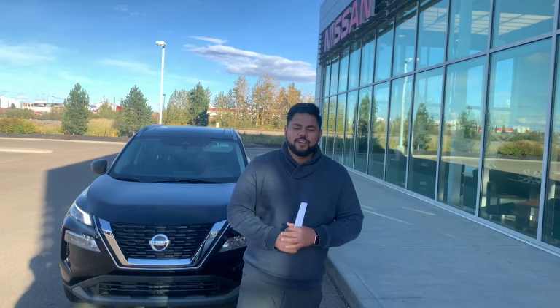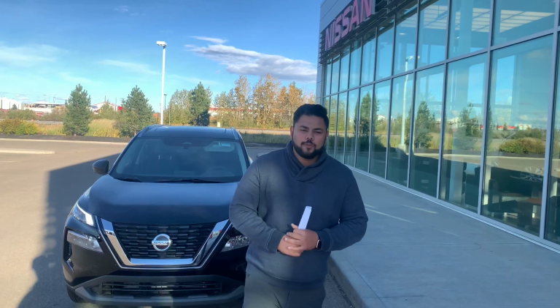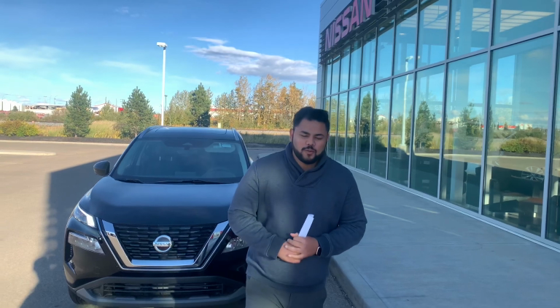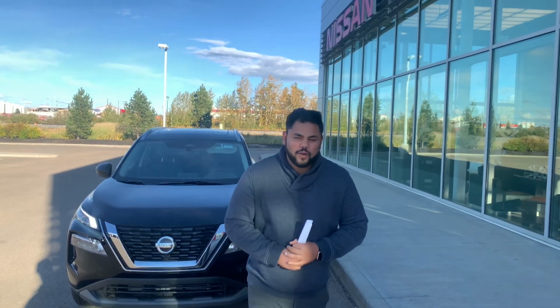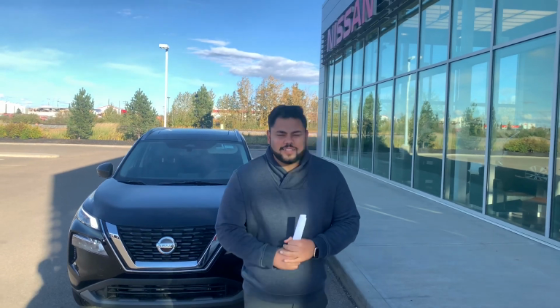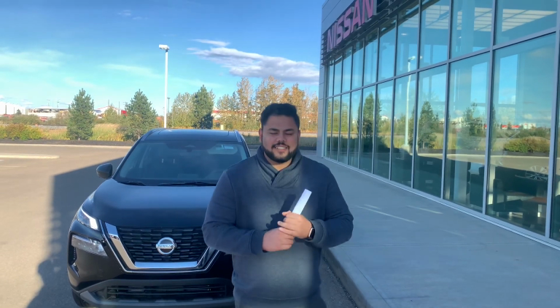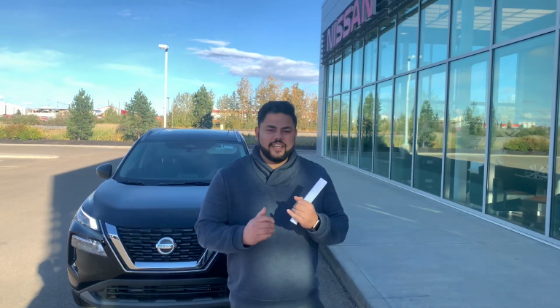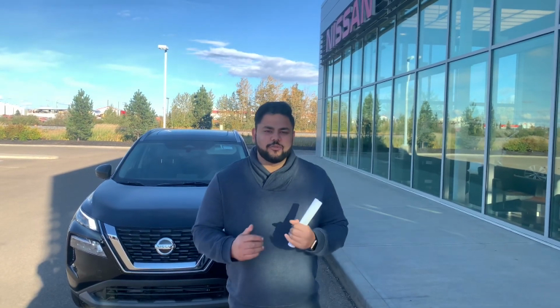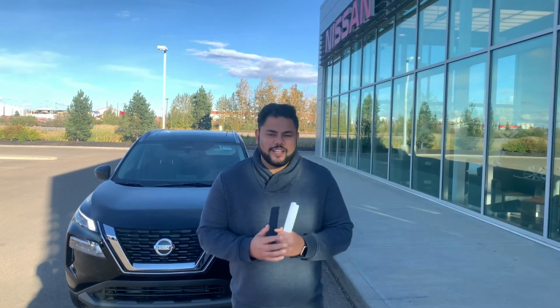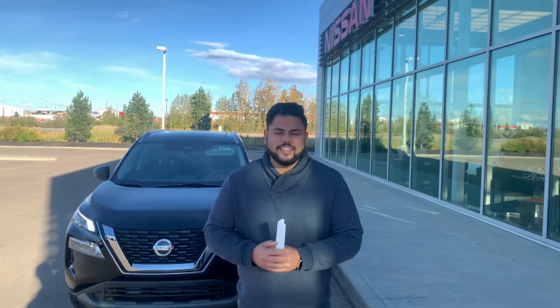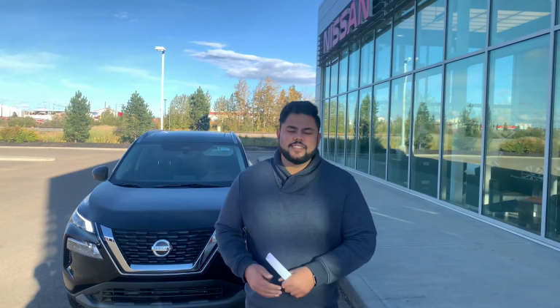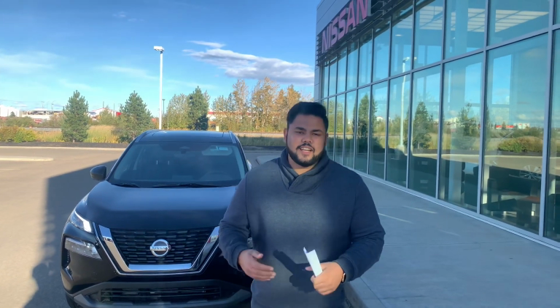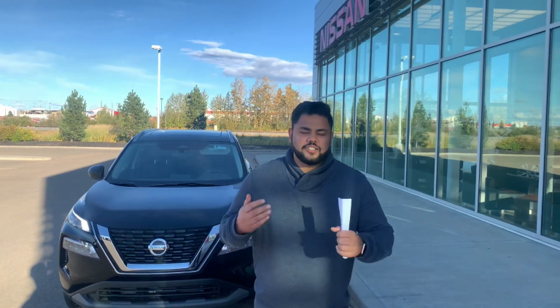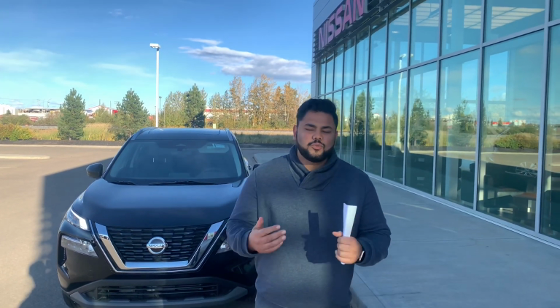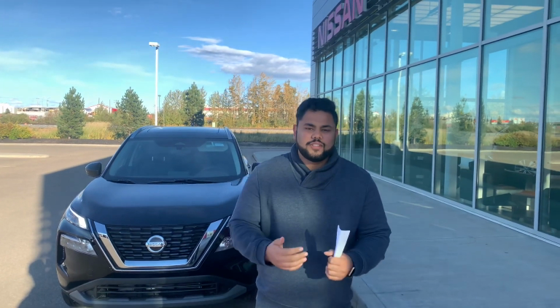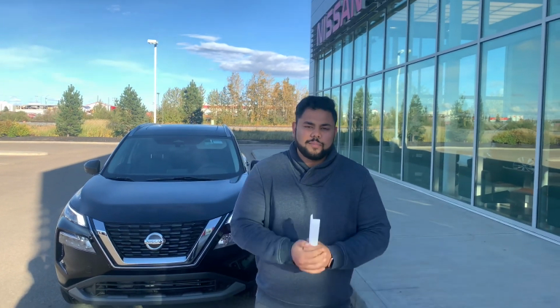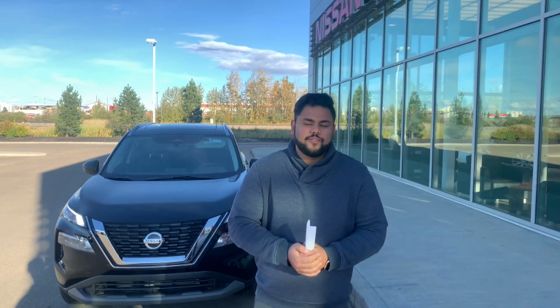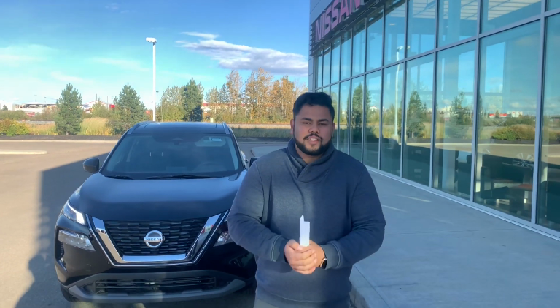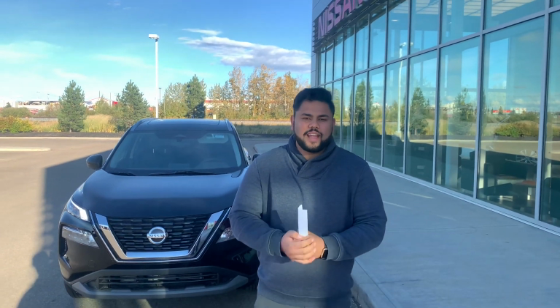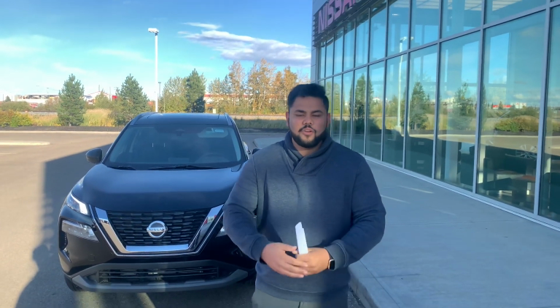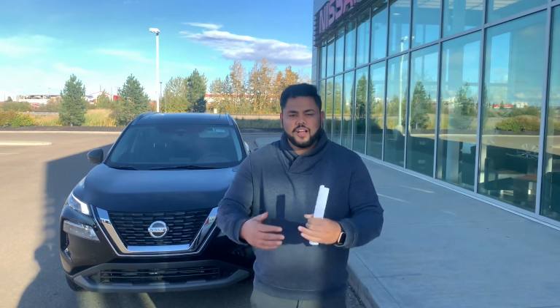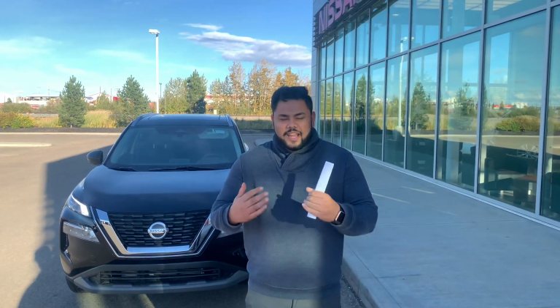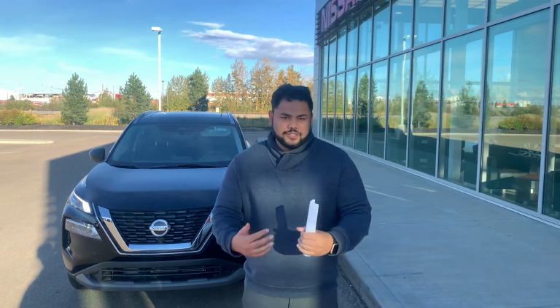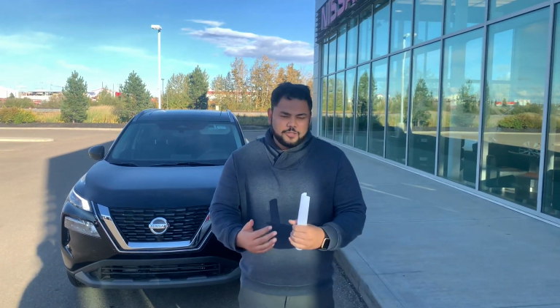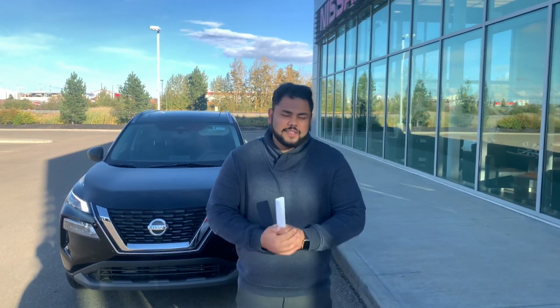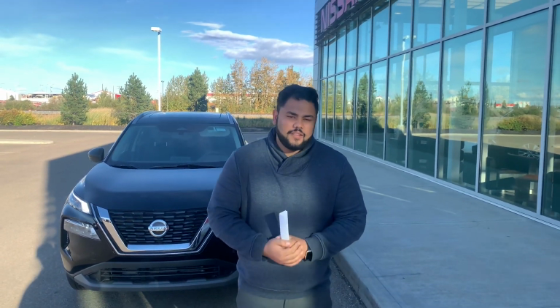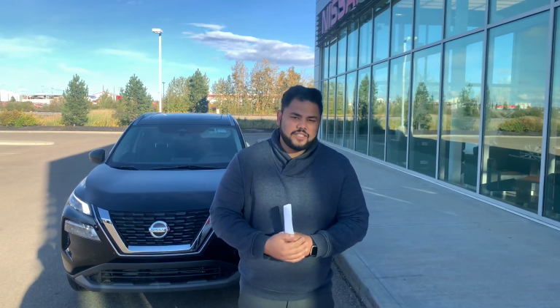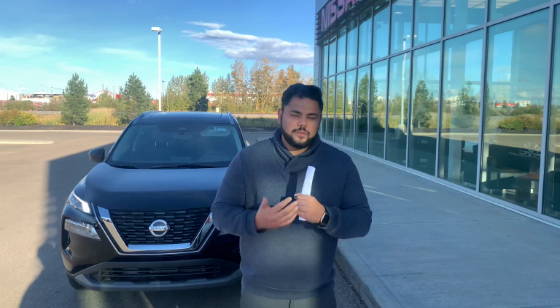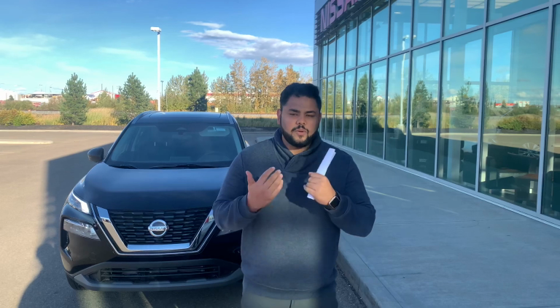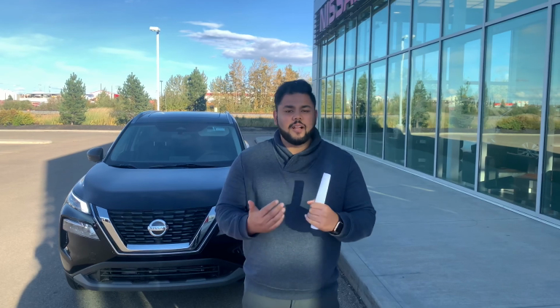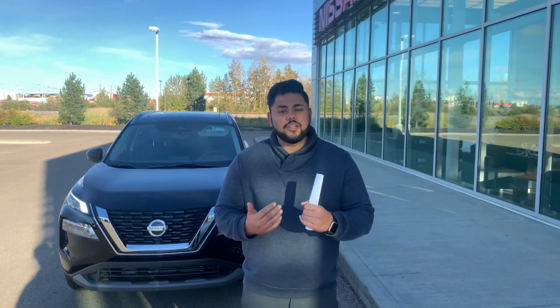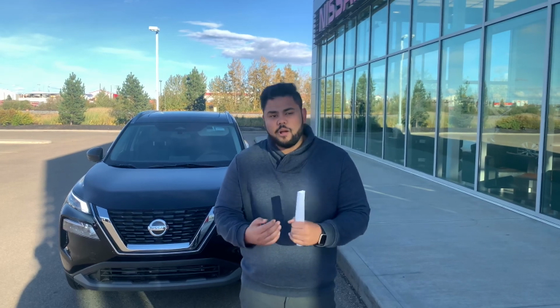Hey, hope you're doing well. This is Estudeli Nissan. I just wanted to step in front of this camera and introduce myself, as always, while I'm helping you out.